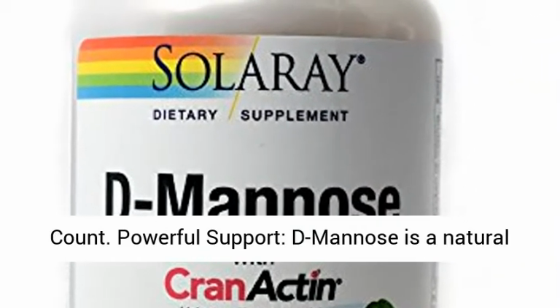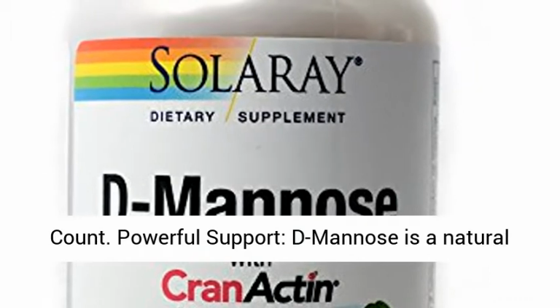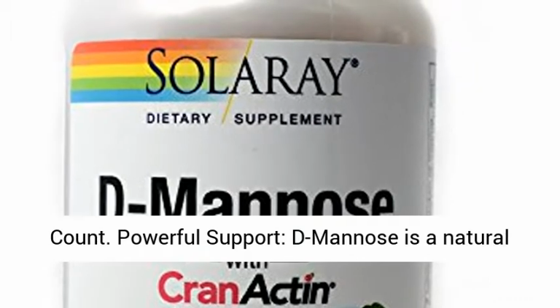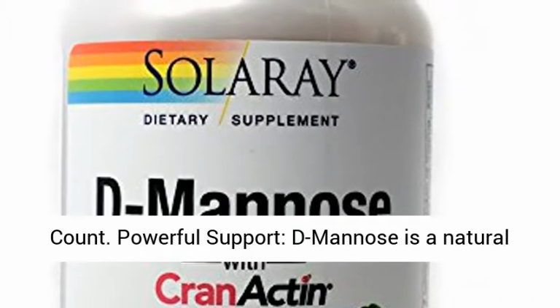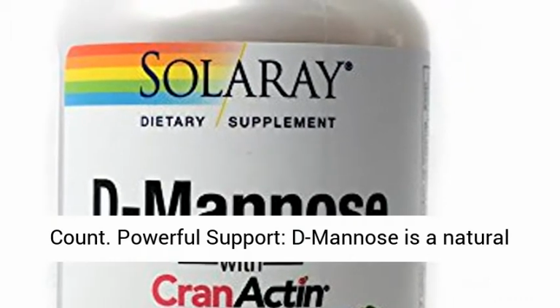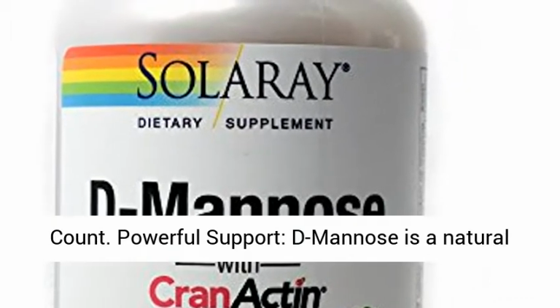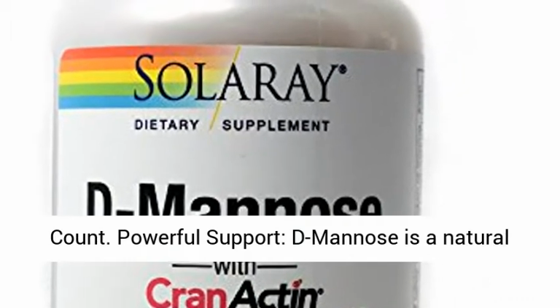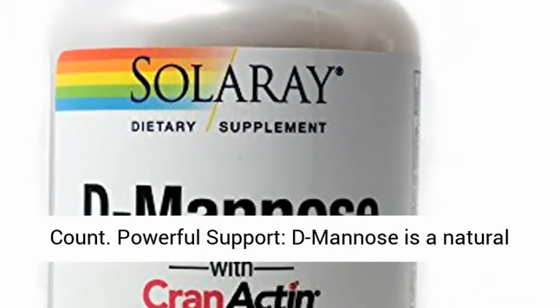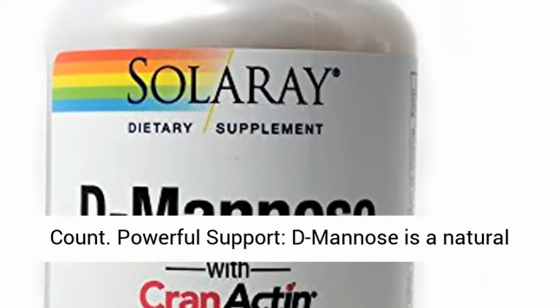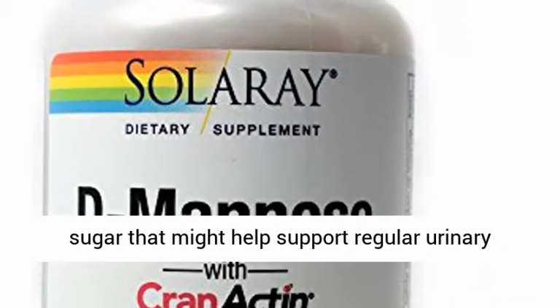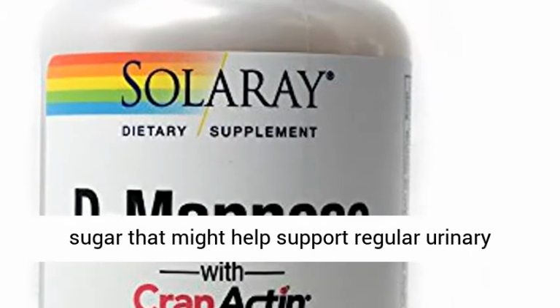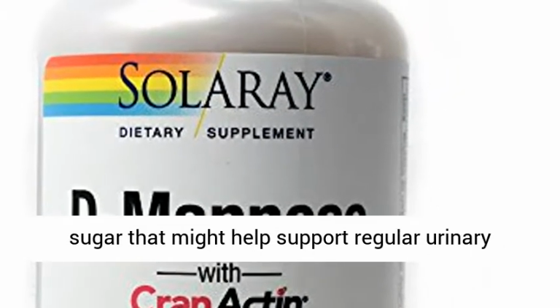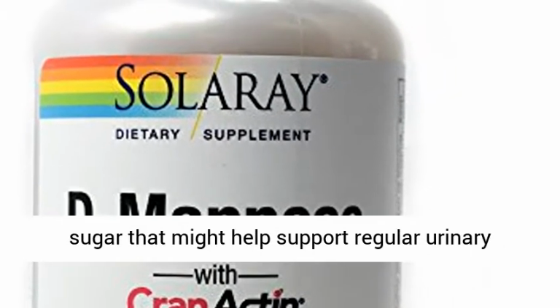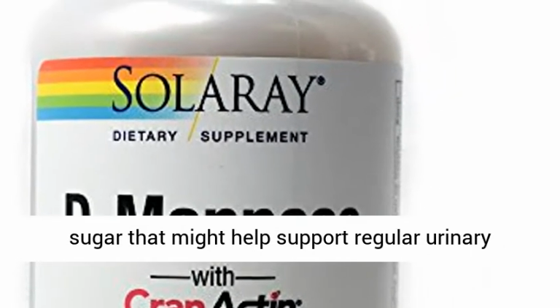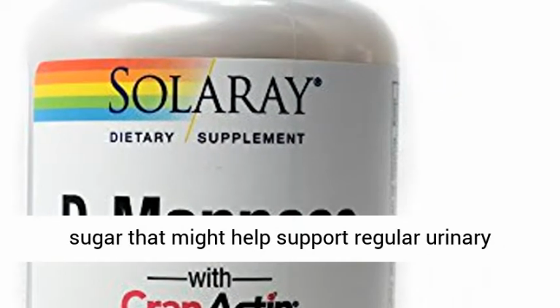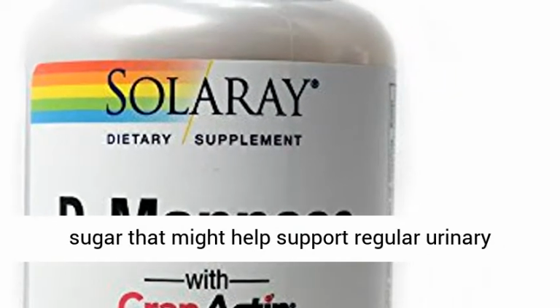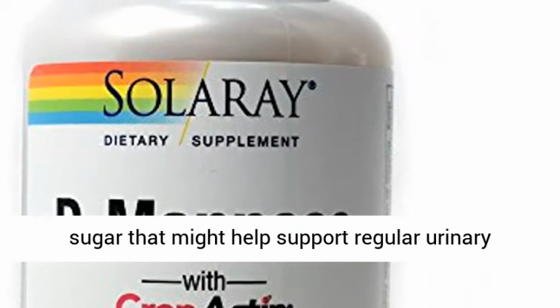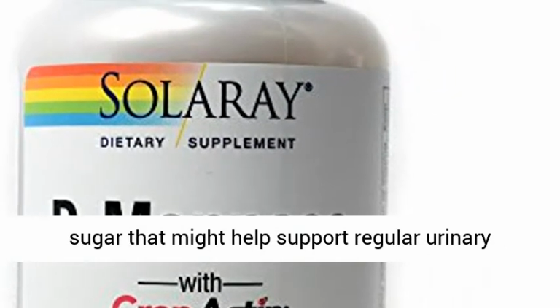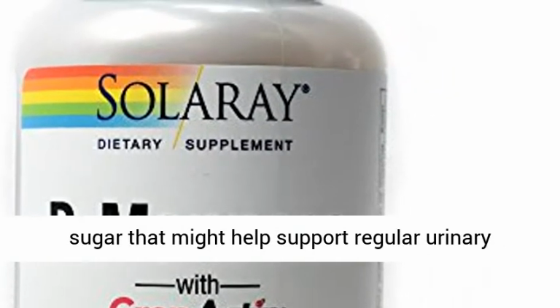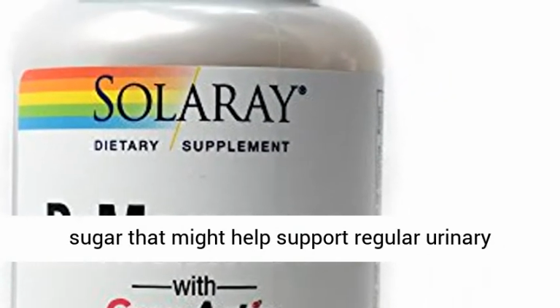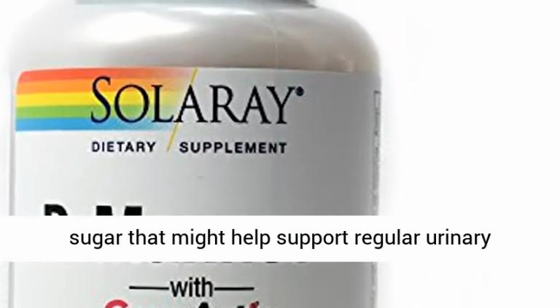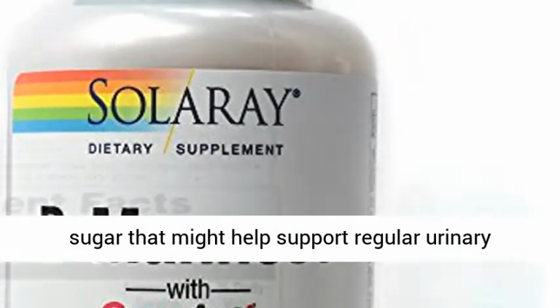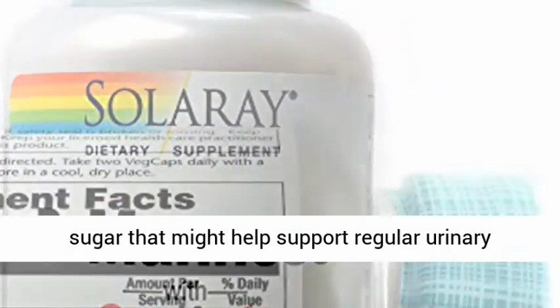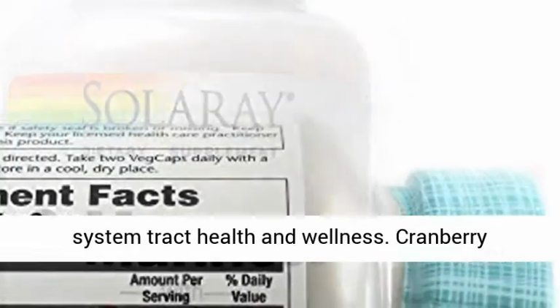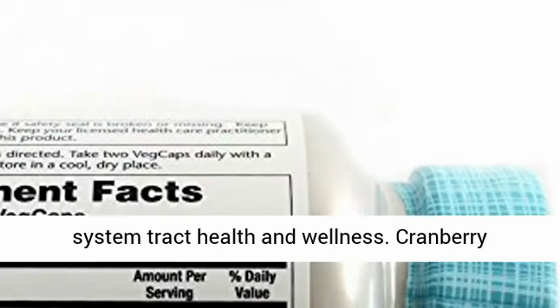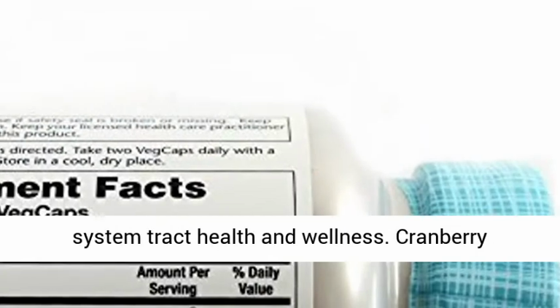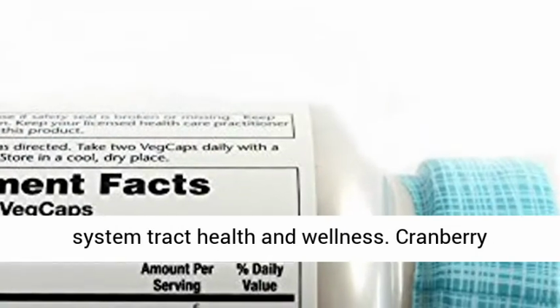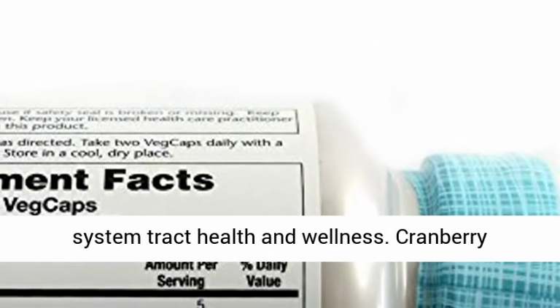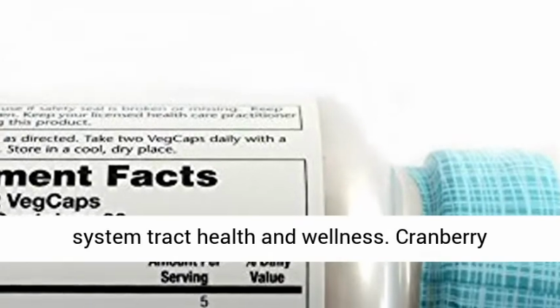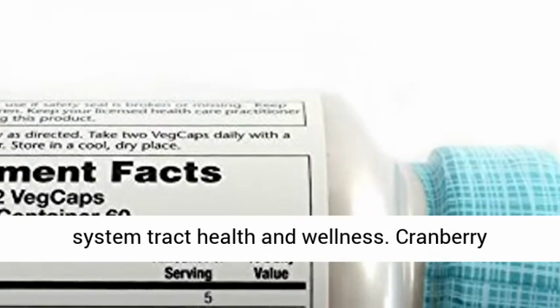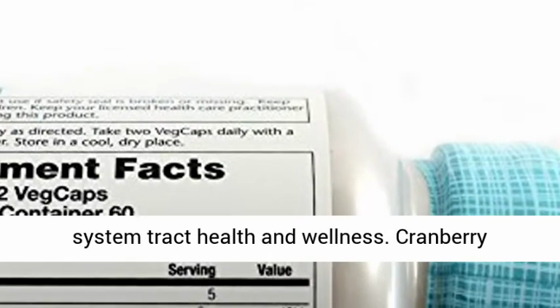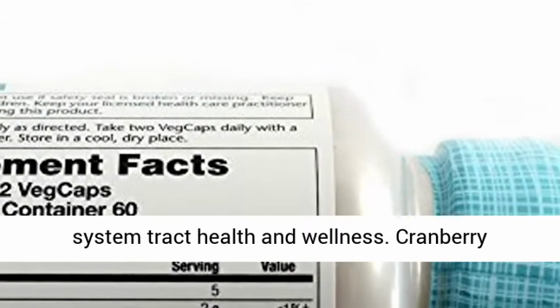Powerful support. D-Manus is a natural sugar that might help support regular urinary tract health and wellness.